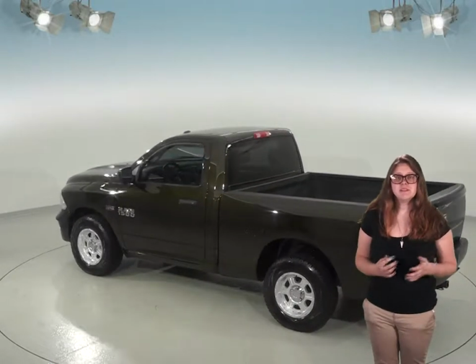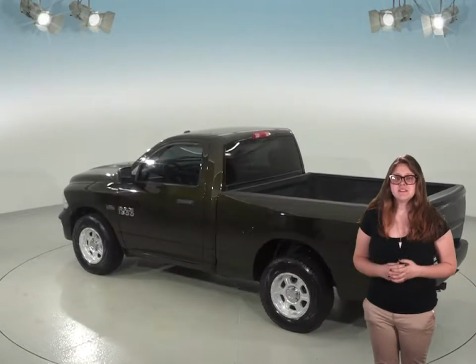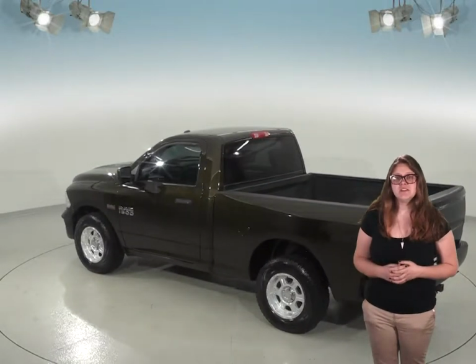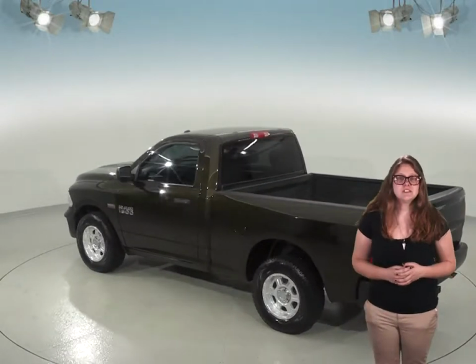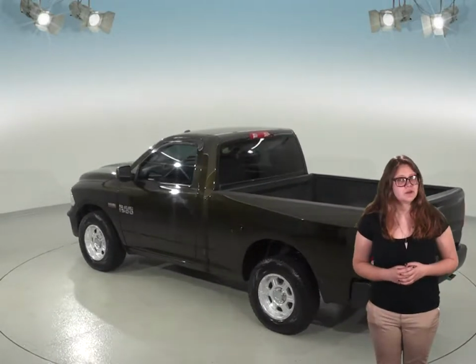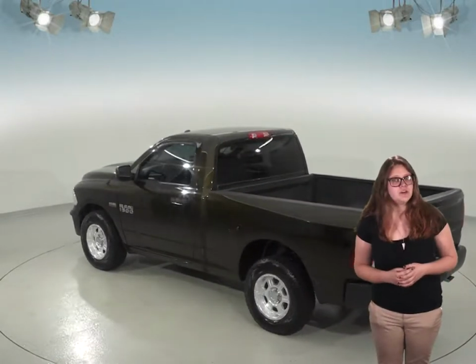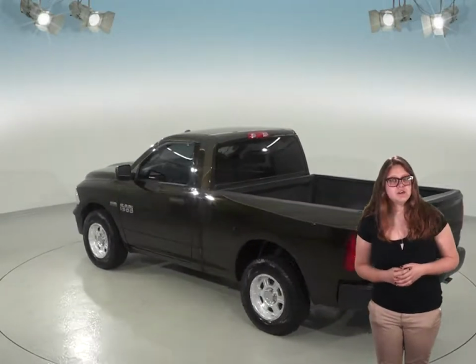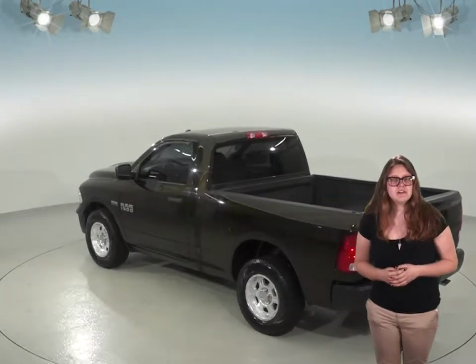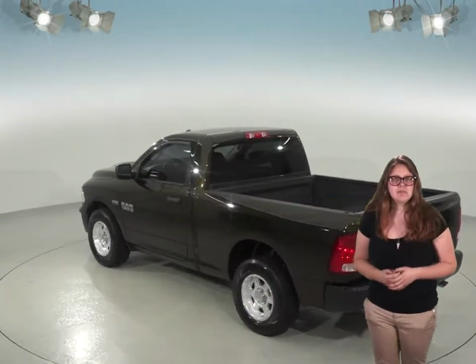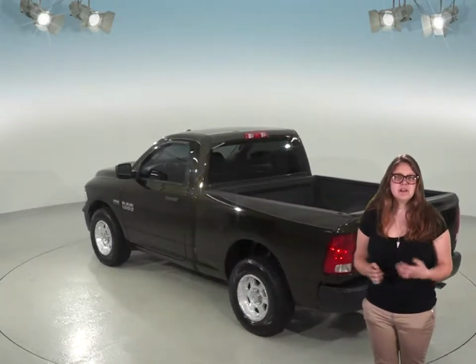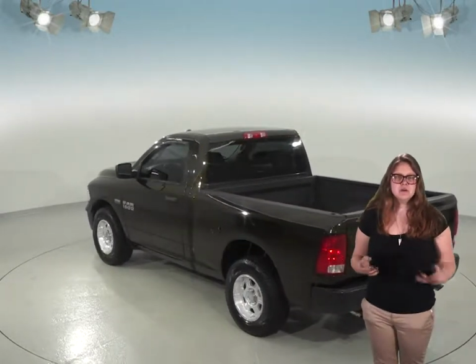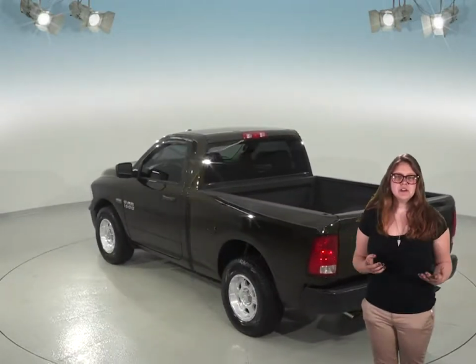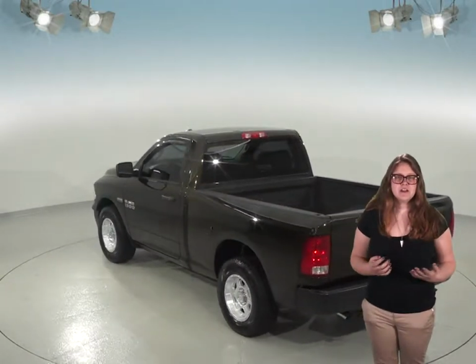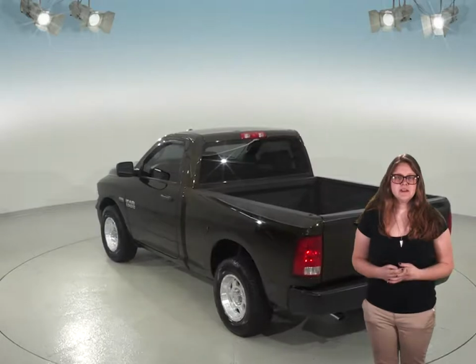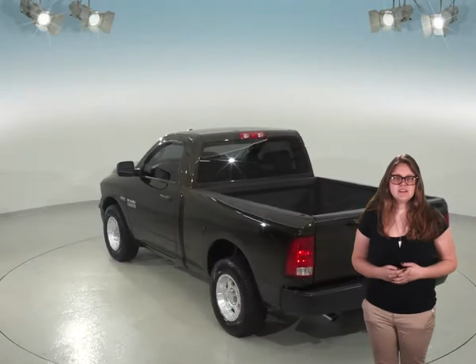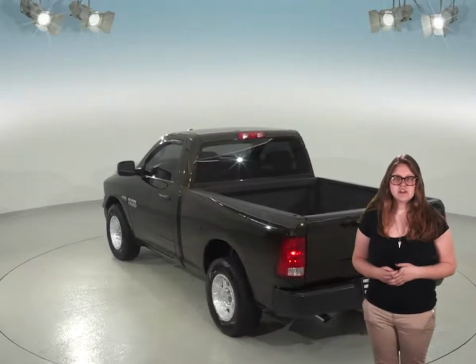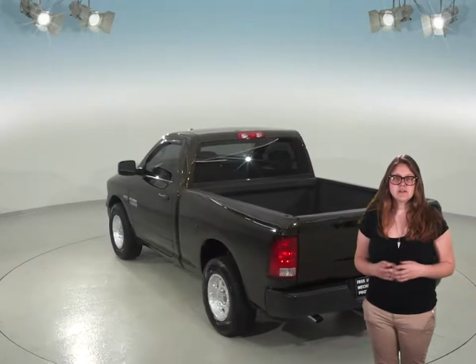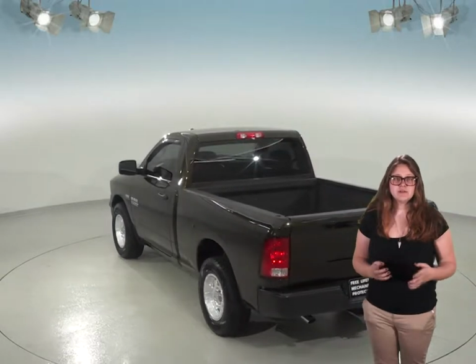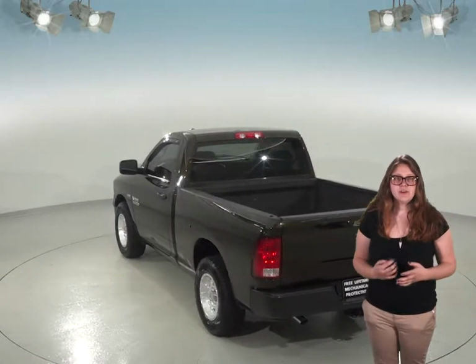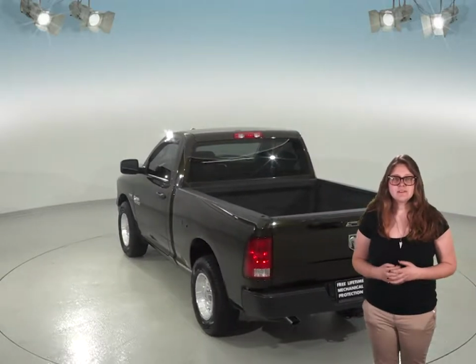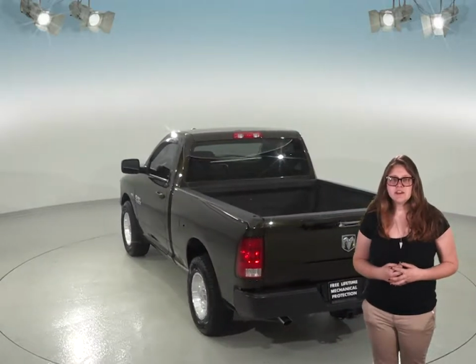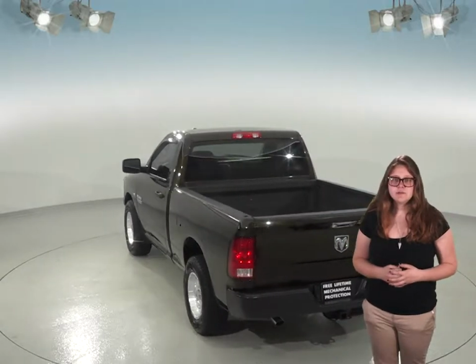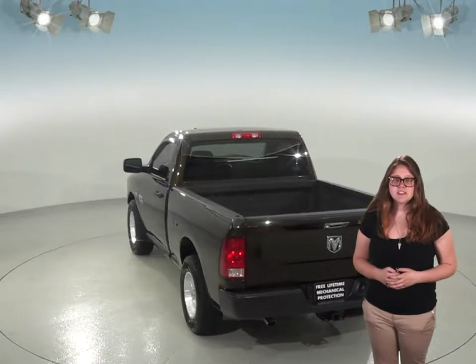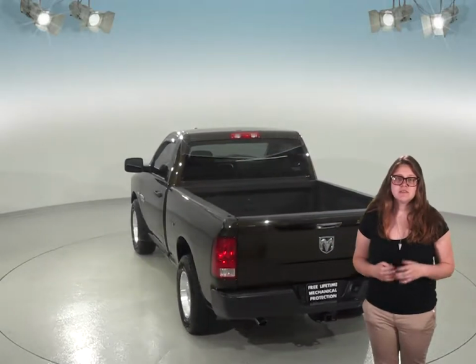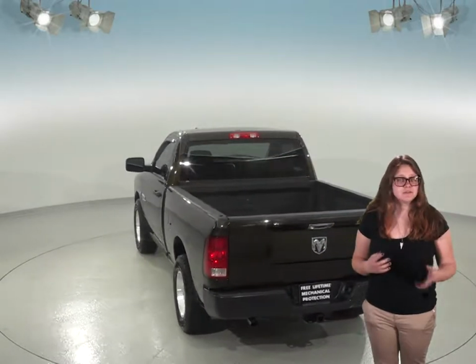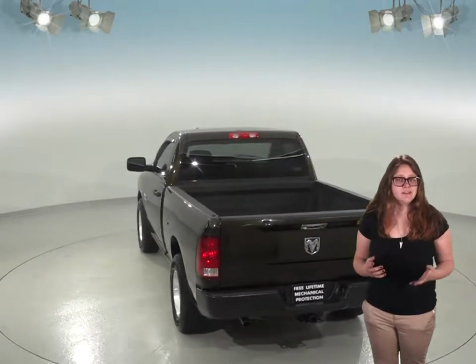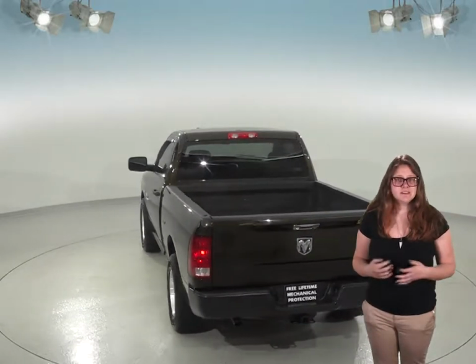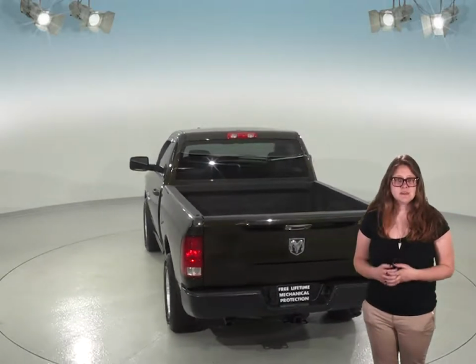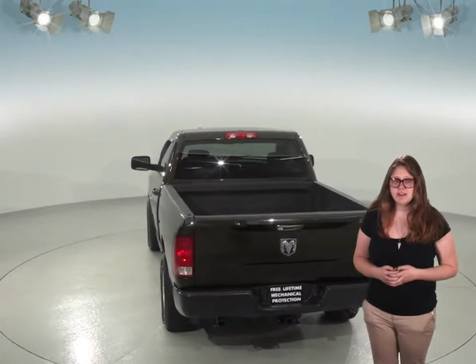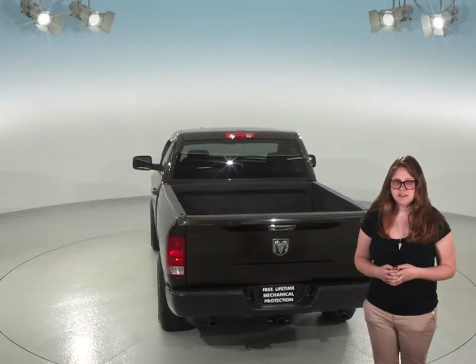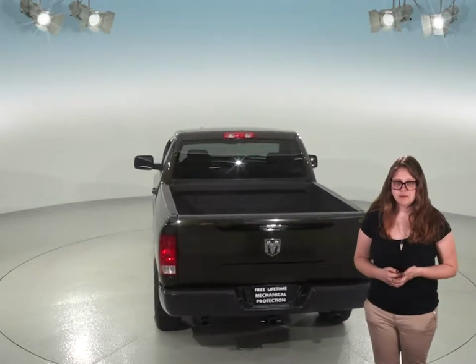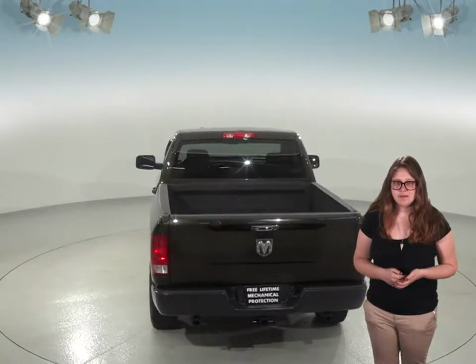you can bet that this truck still has a pretty long road ahead of it. We'll even help maintain this truck with our free lifetime mechanical protection for as many years and as many miles as you own it.